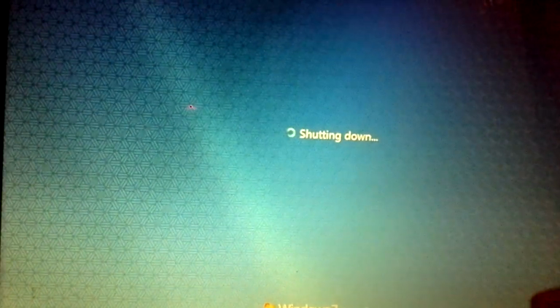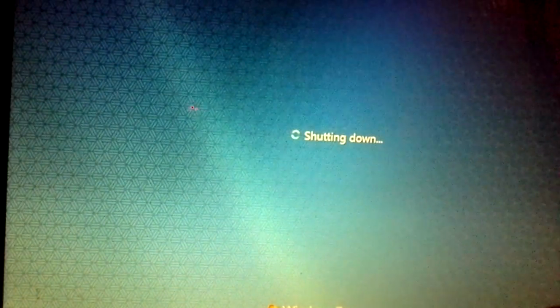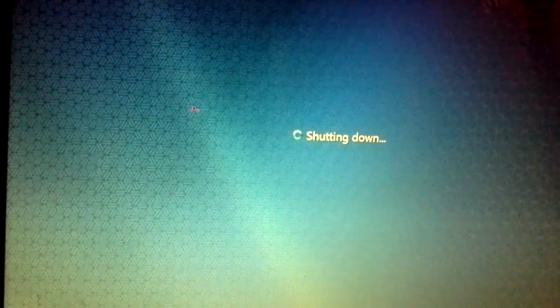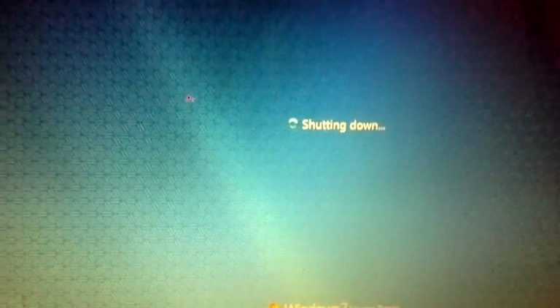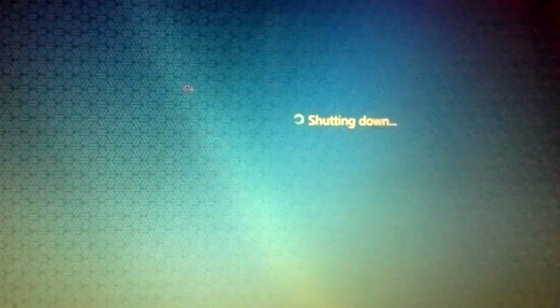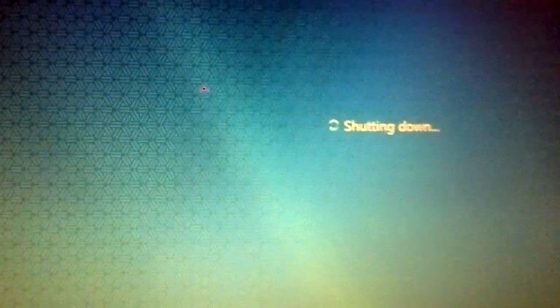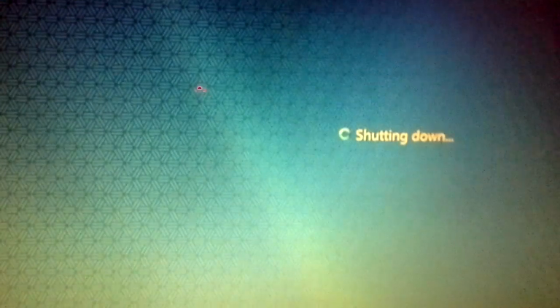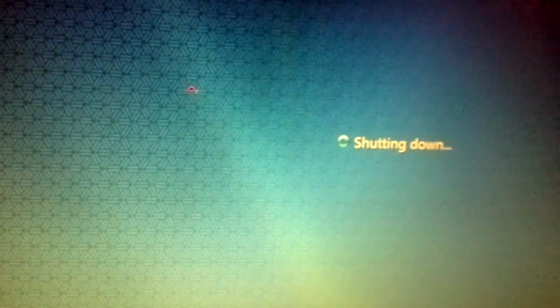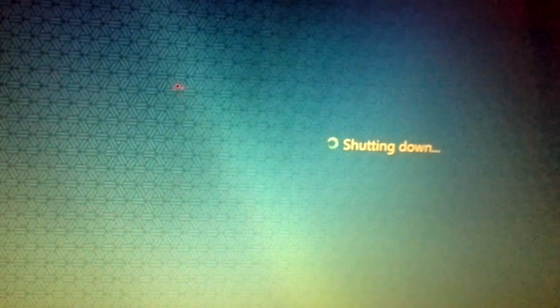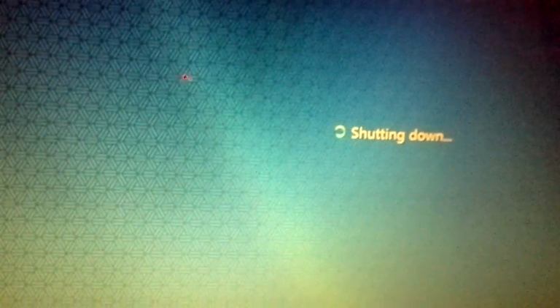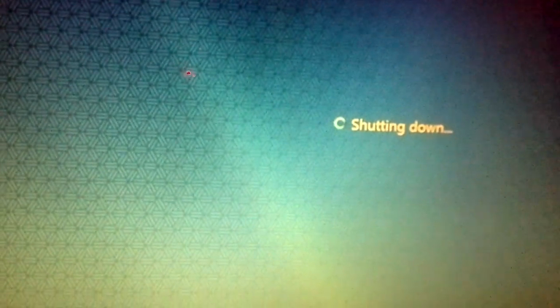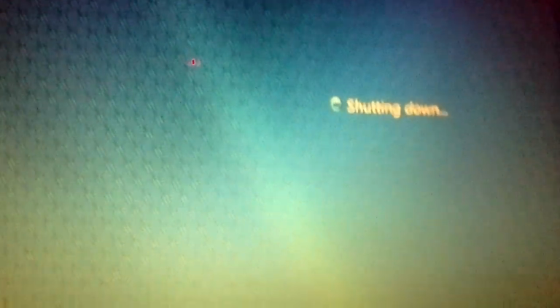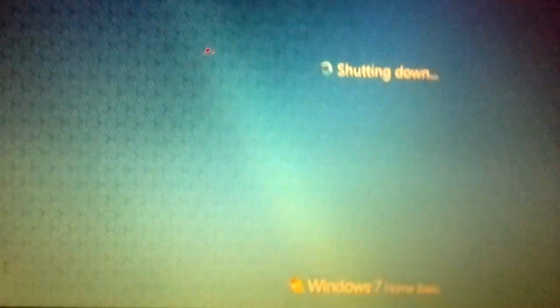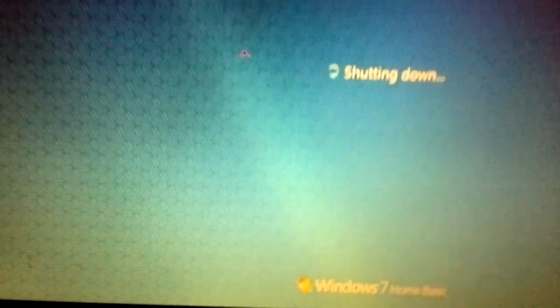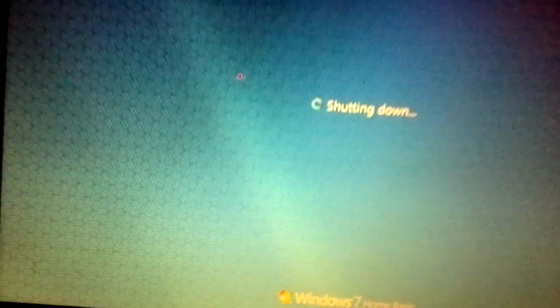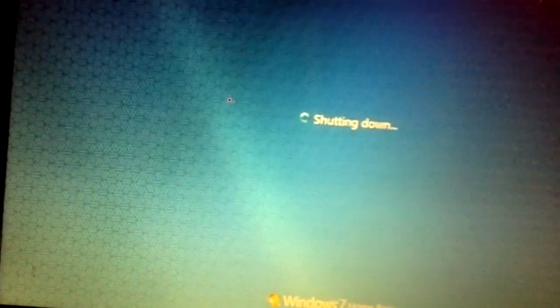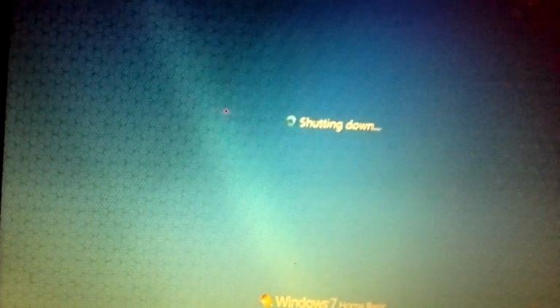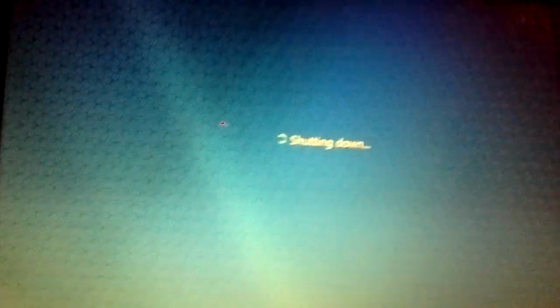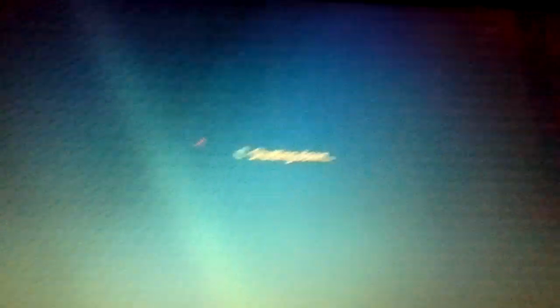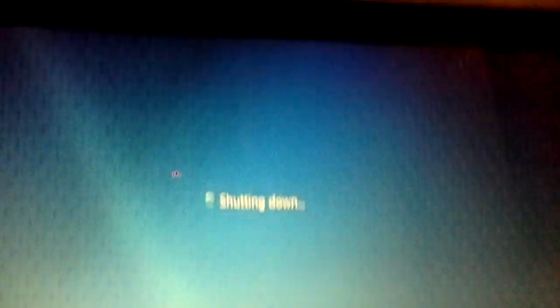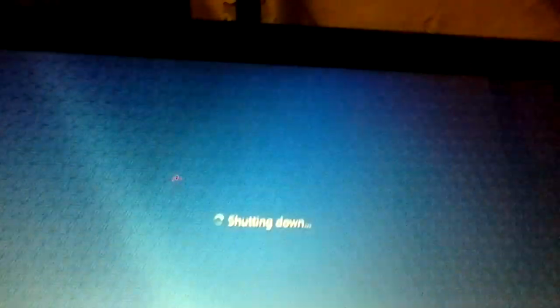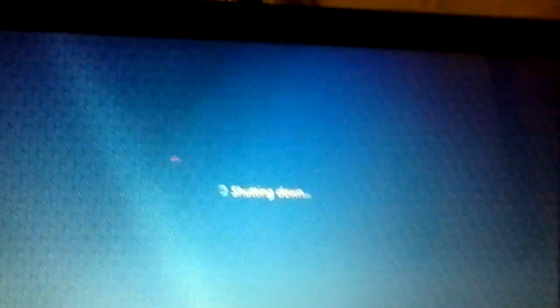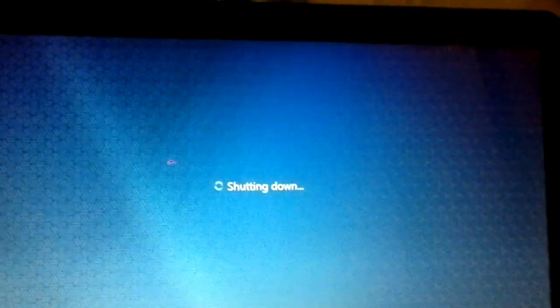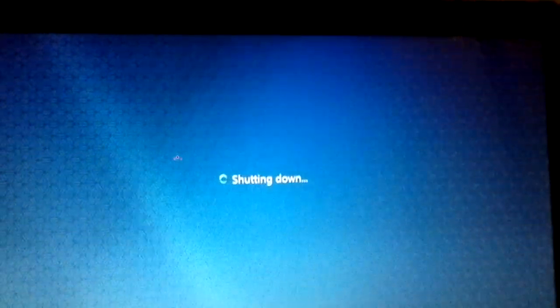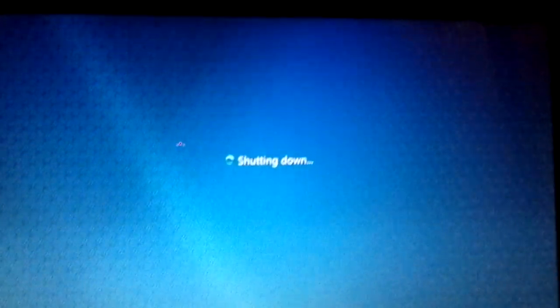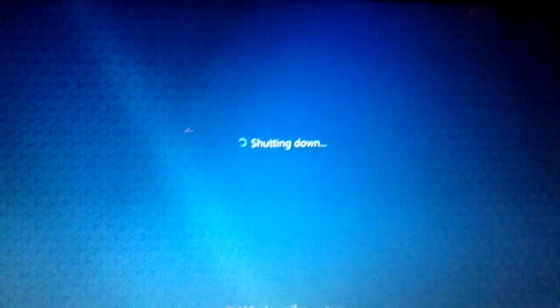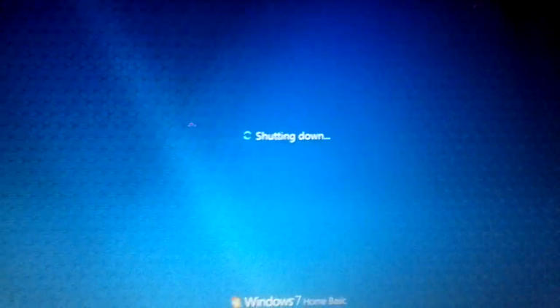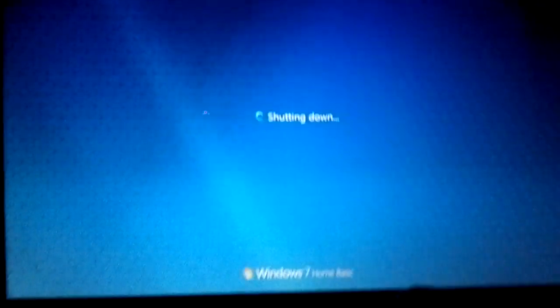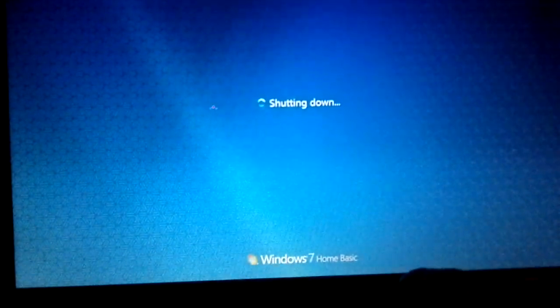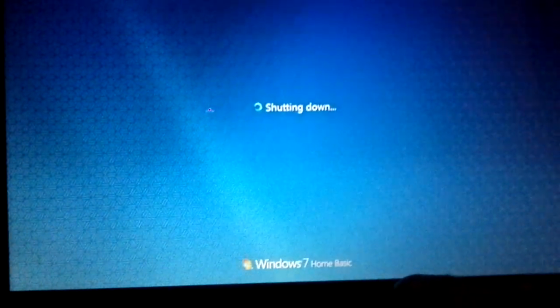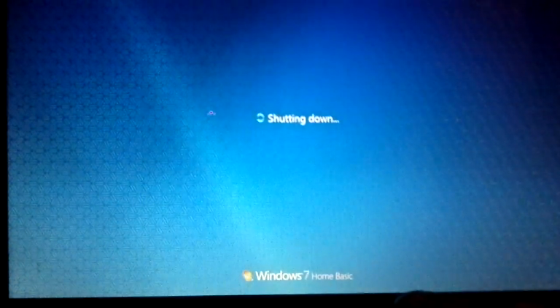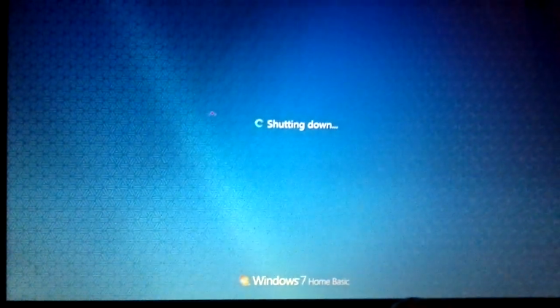Continue for this formatting. And please note this will be applicable for only original Windows.